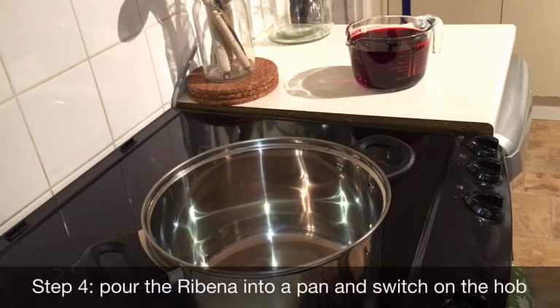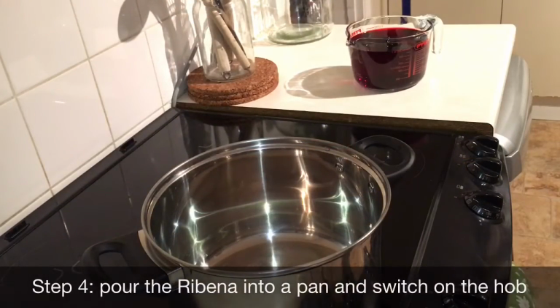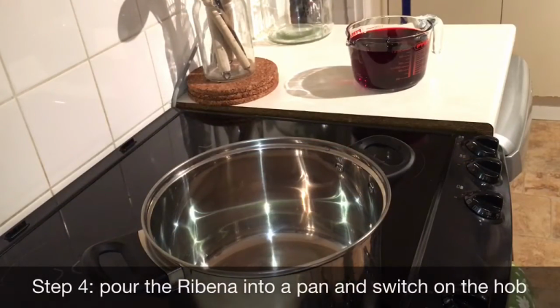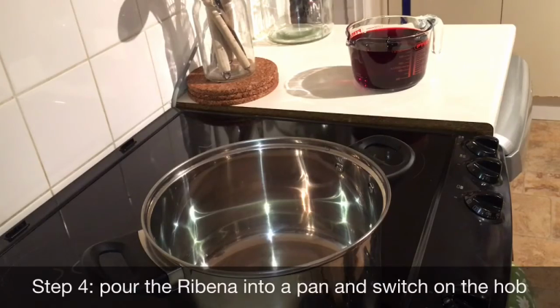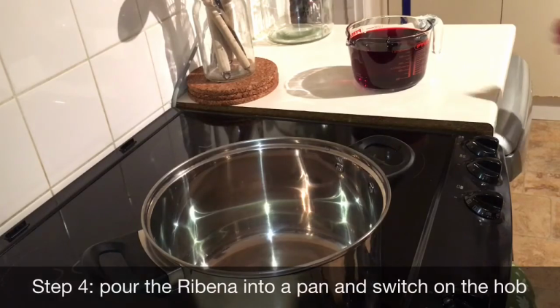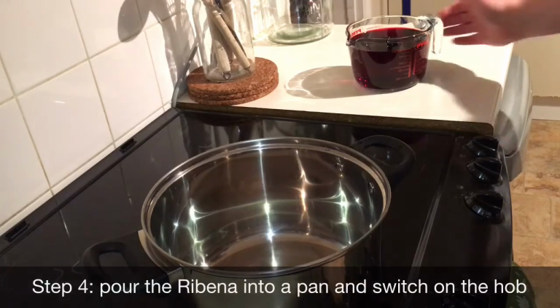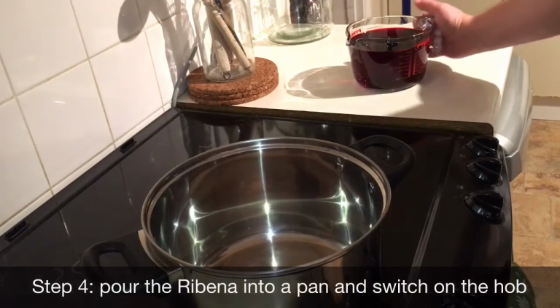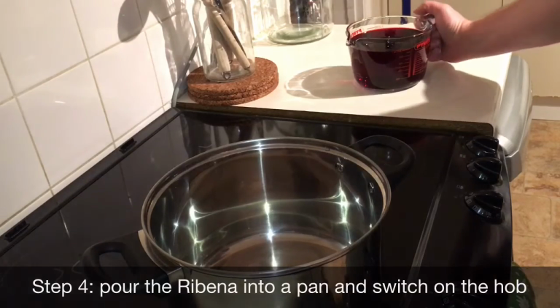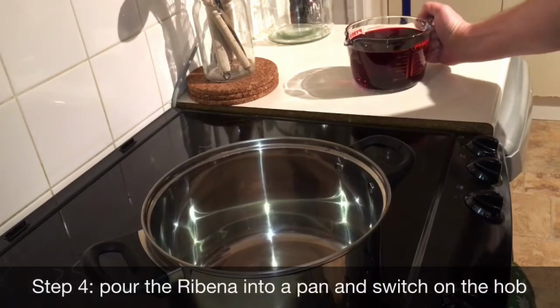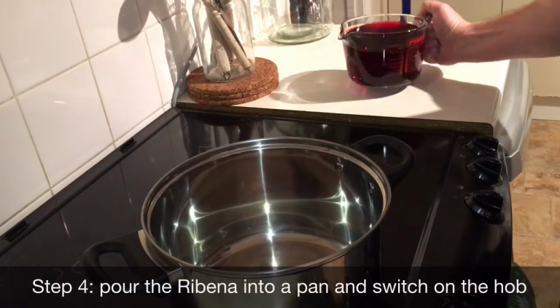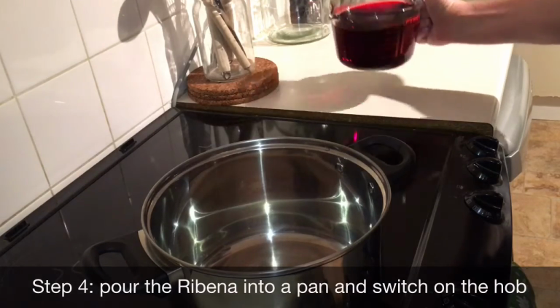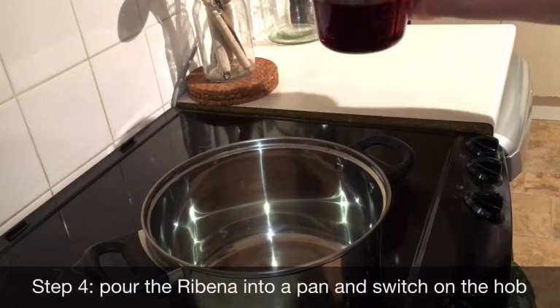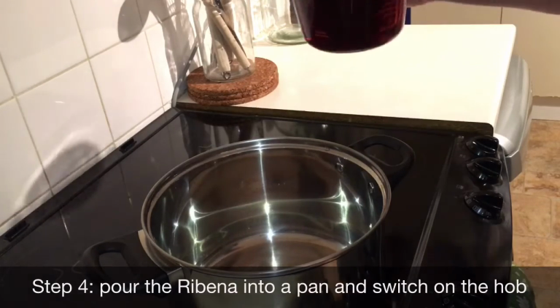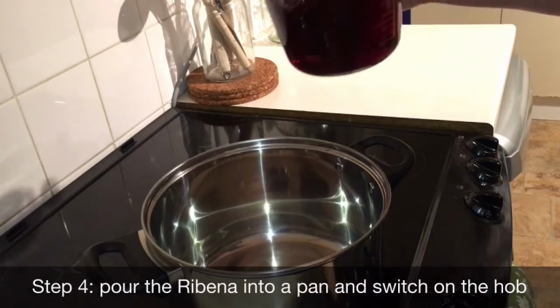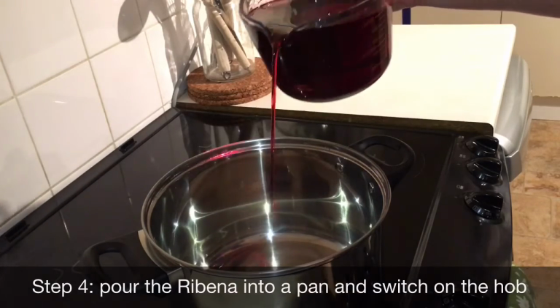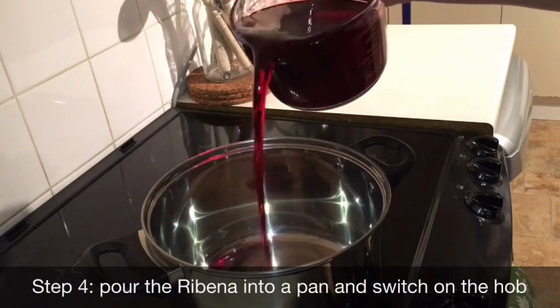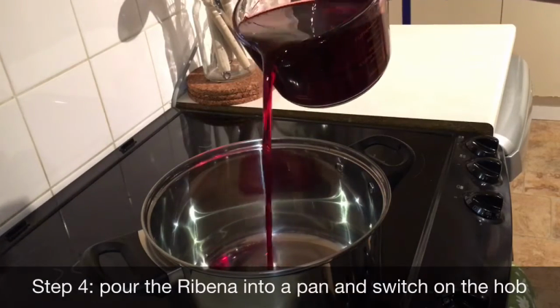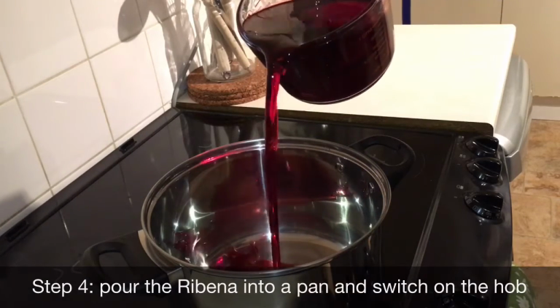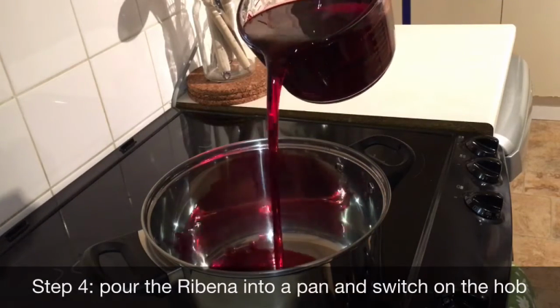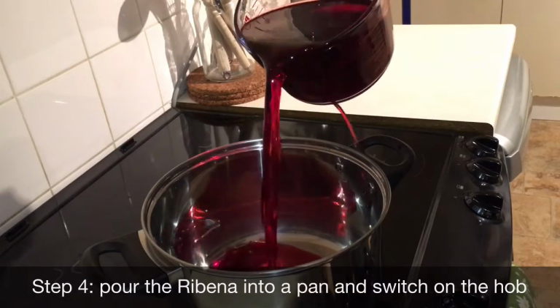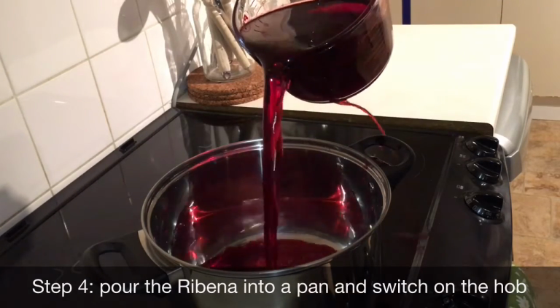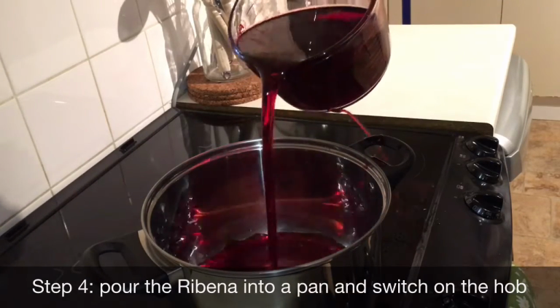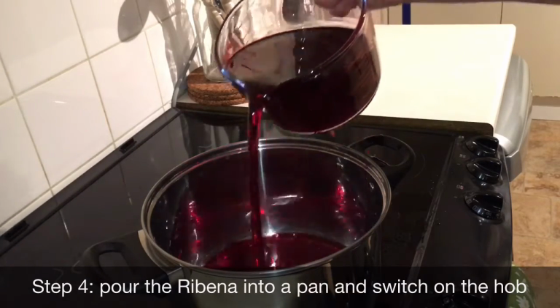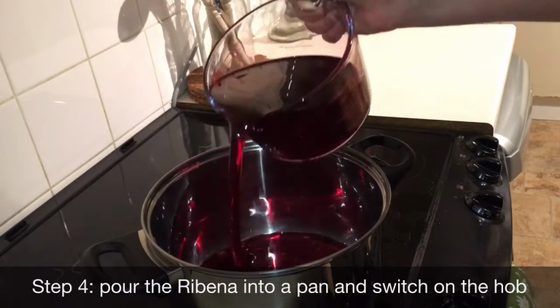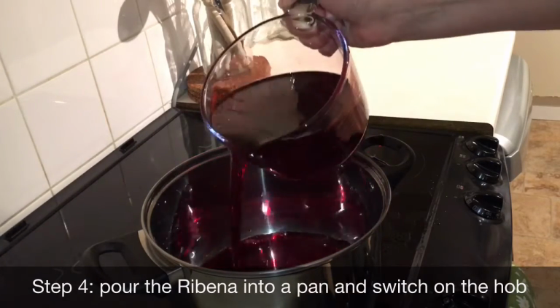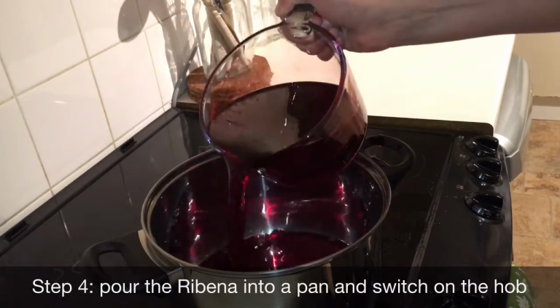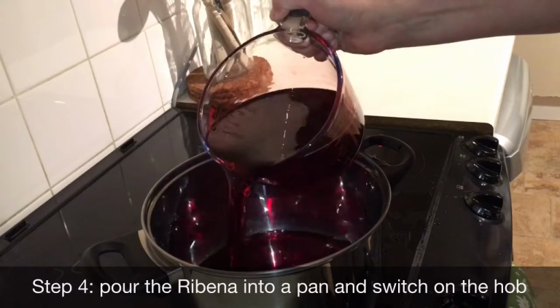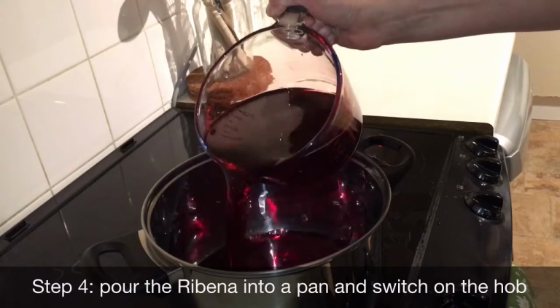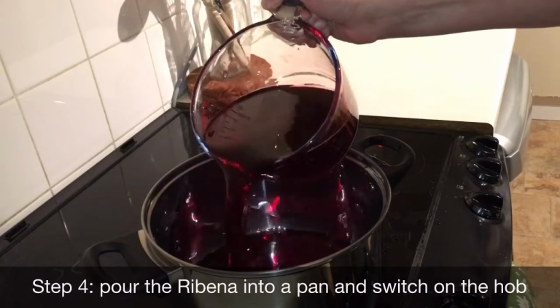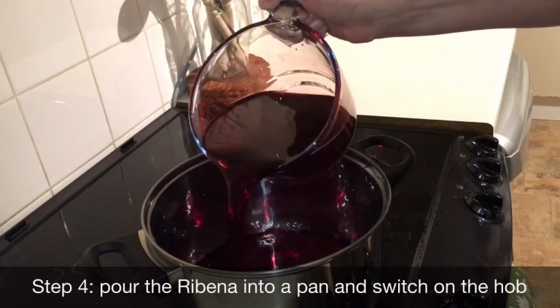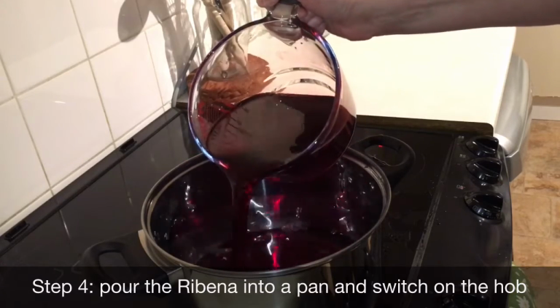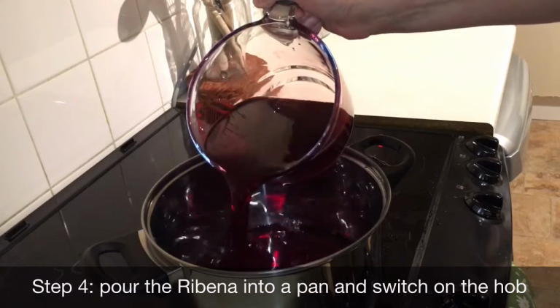Step 4: Put a pan on the hob and pour in the Ribena, being careful not to spill any on the hob. Then switch on the hob.